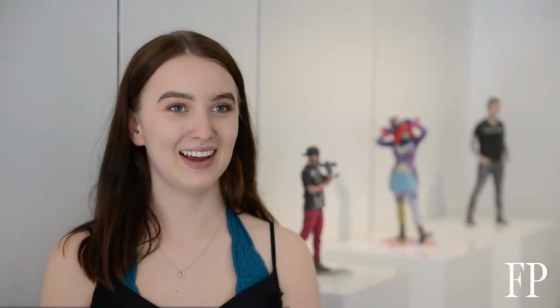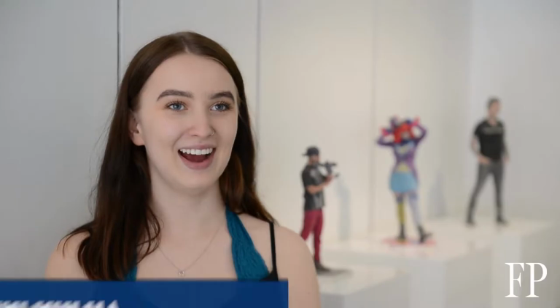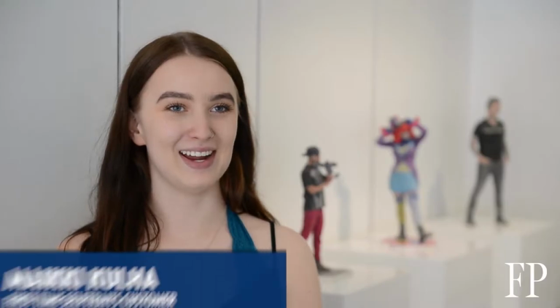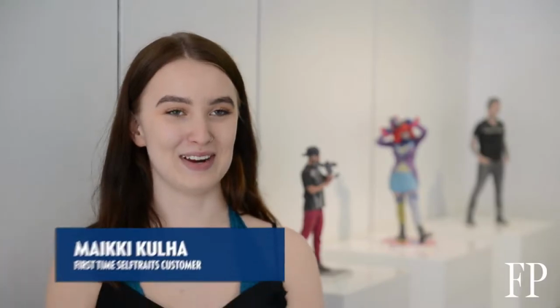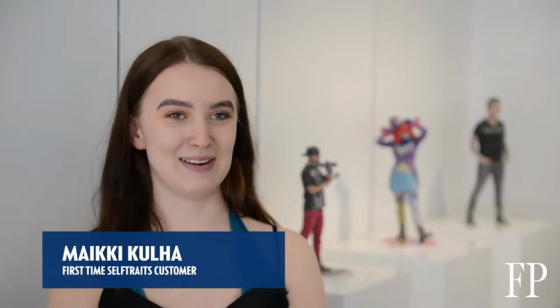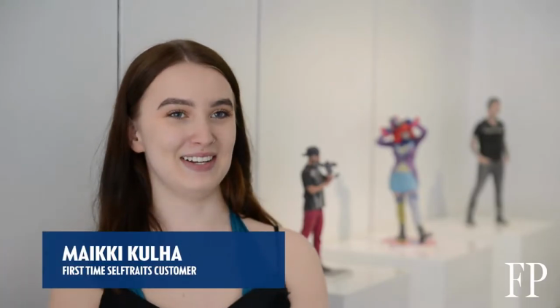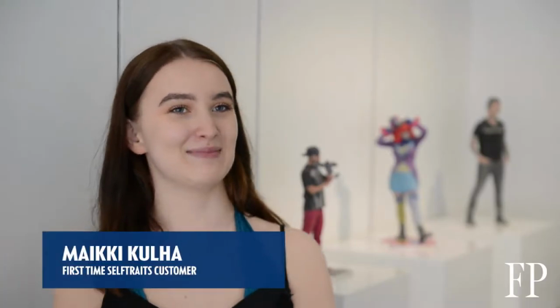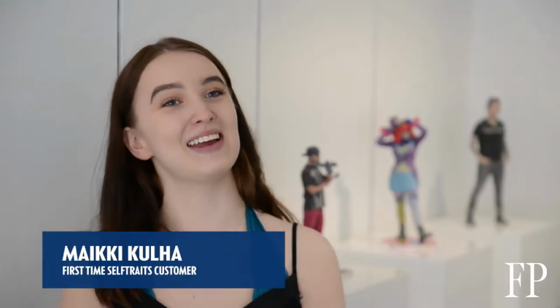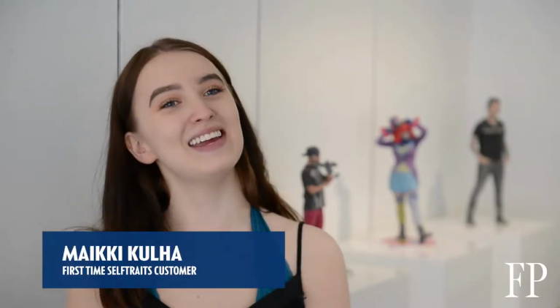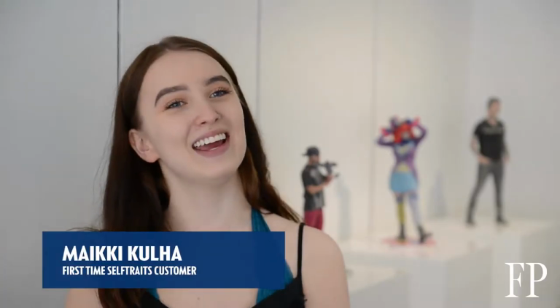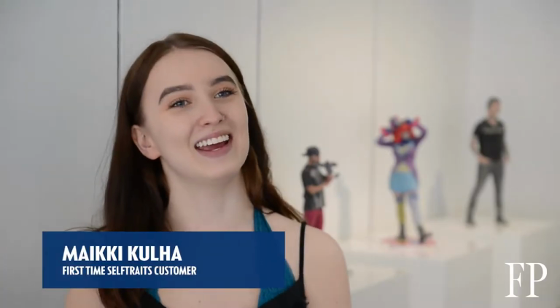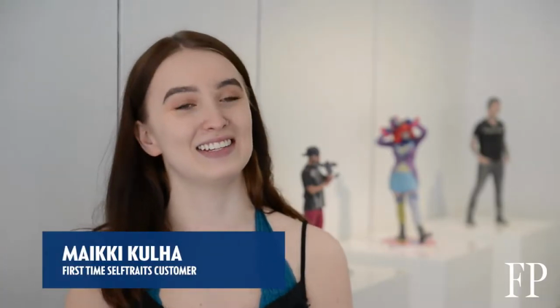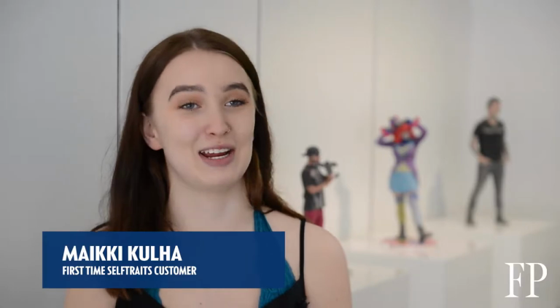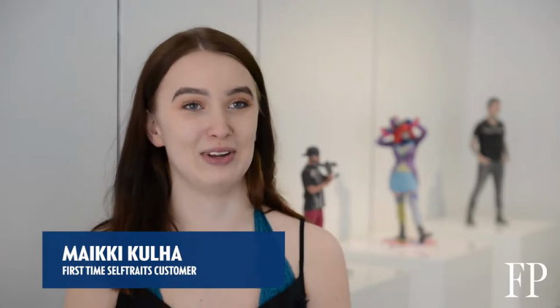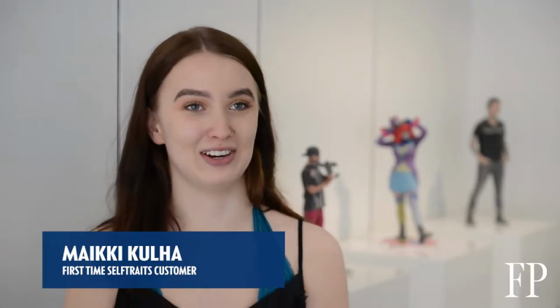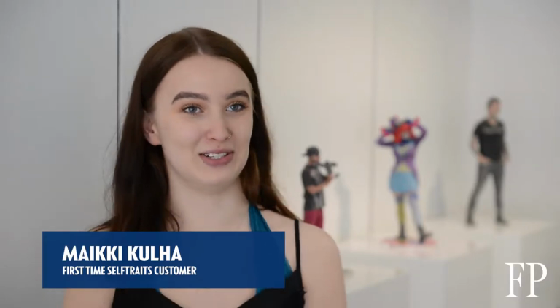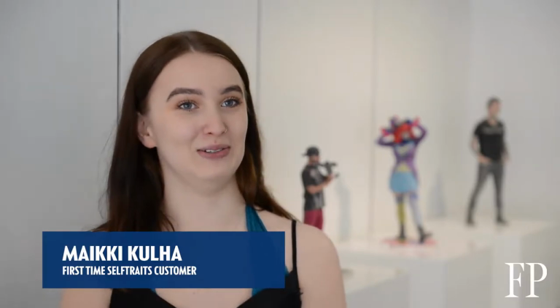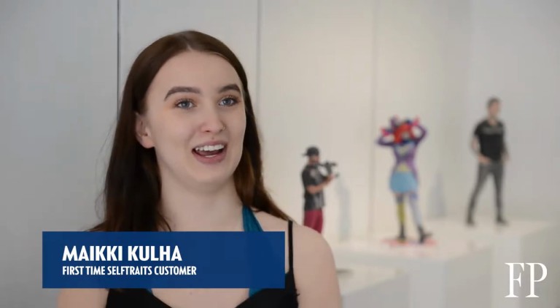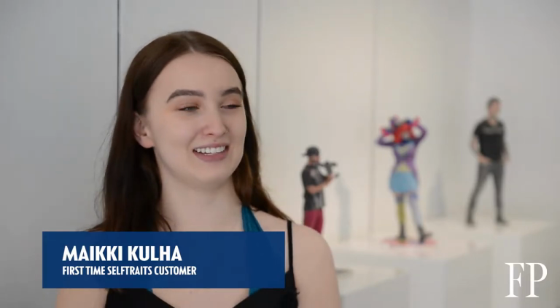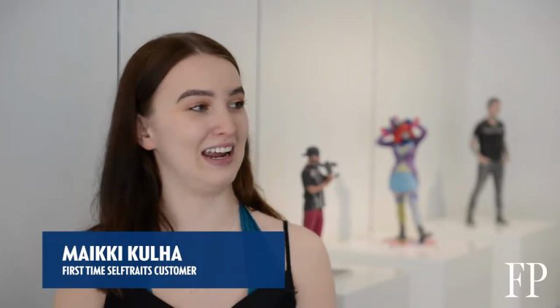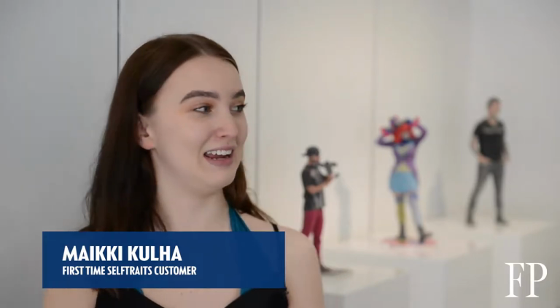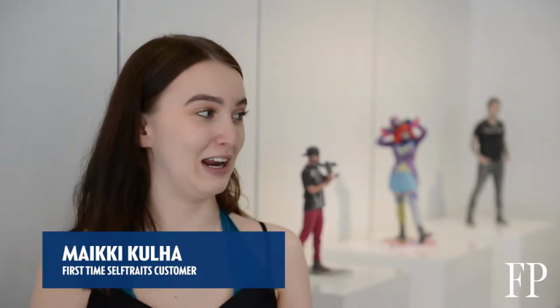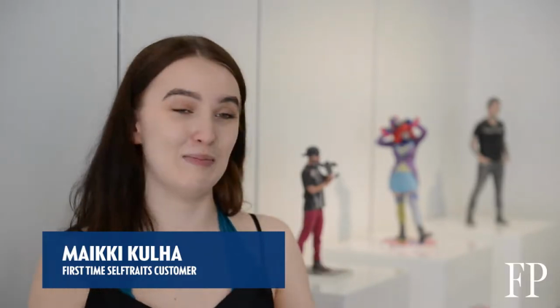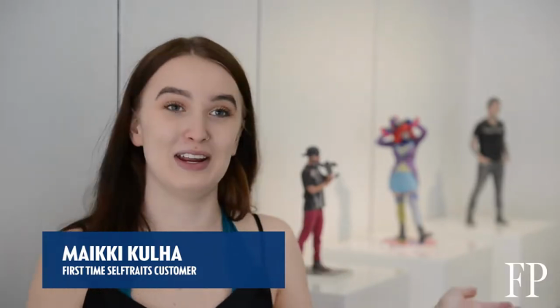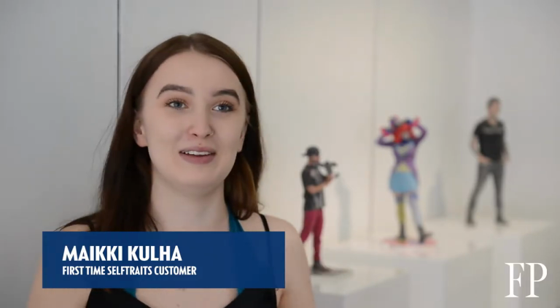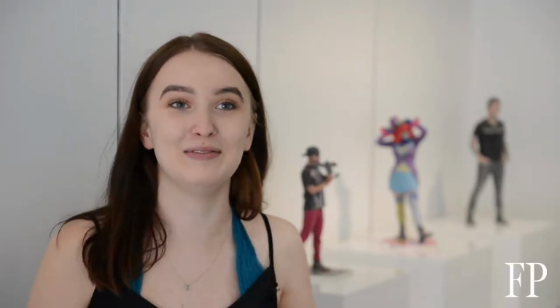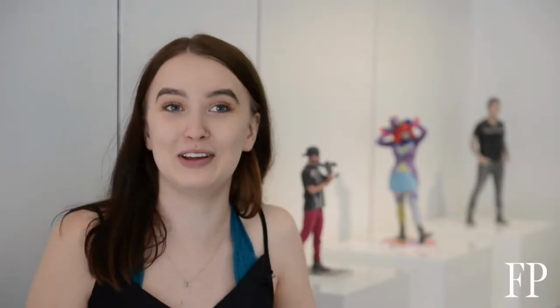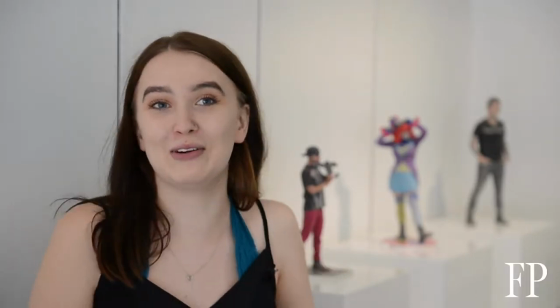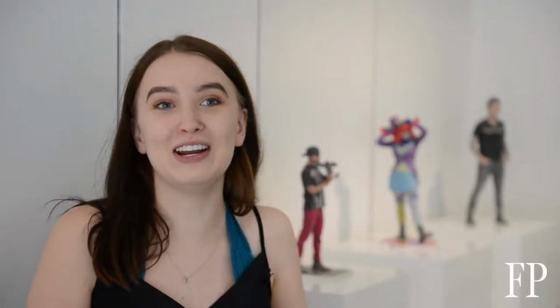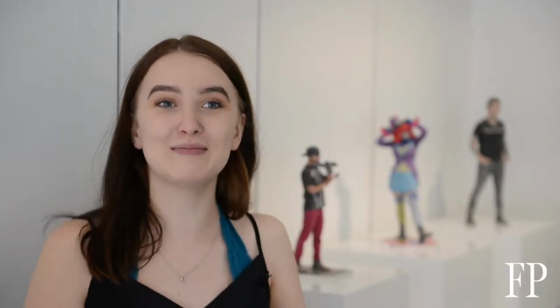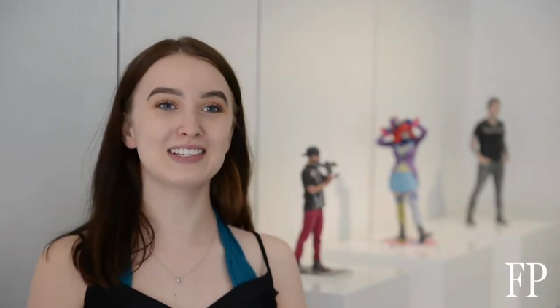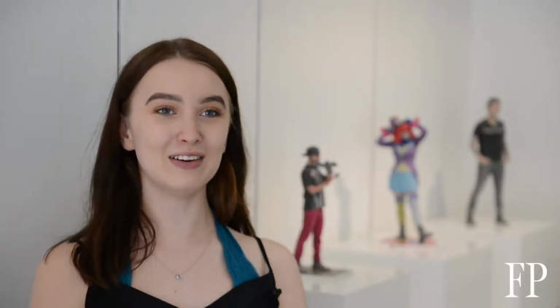Hi, my name is Mikey and I'm here to get an itty bitty figurine of myself.